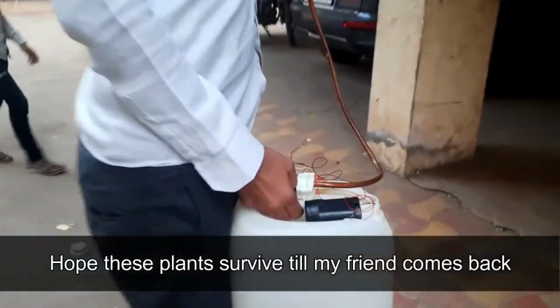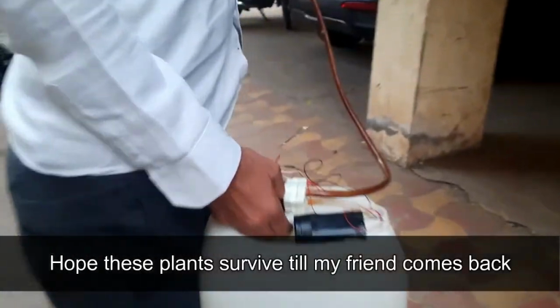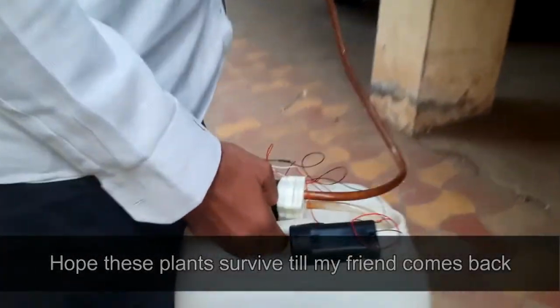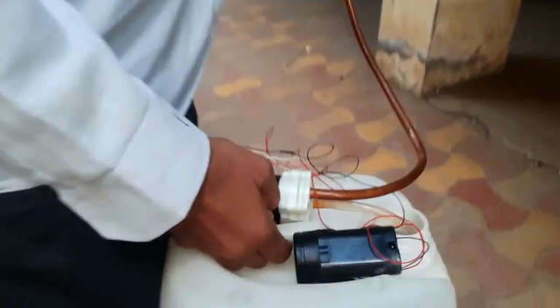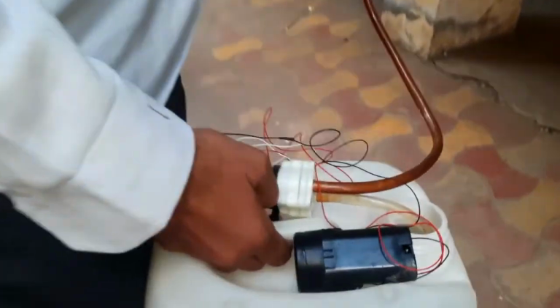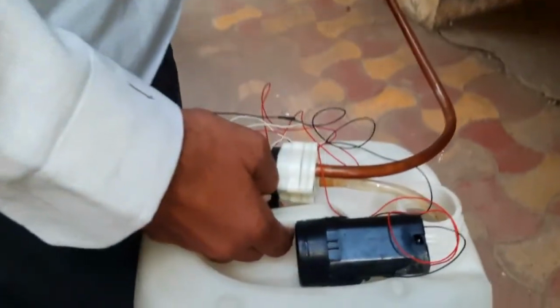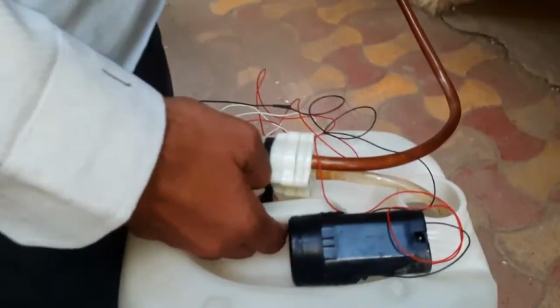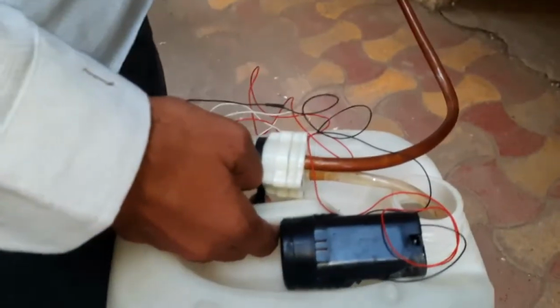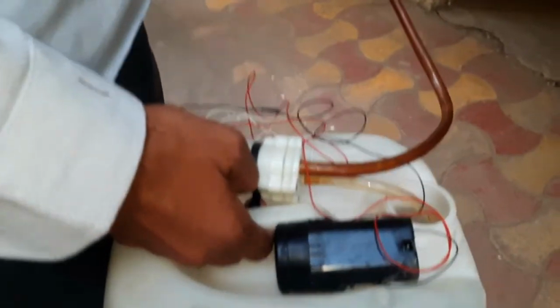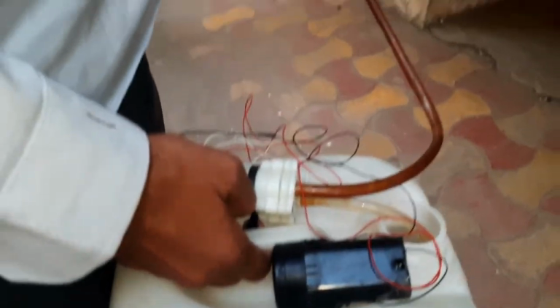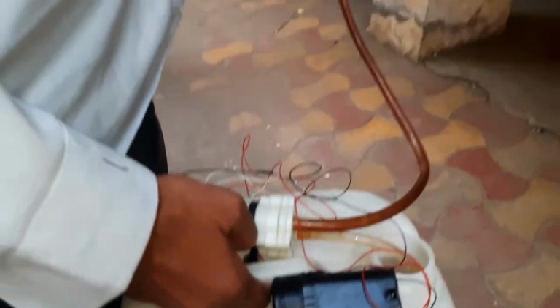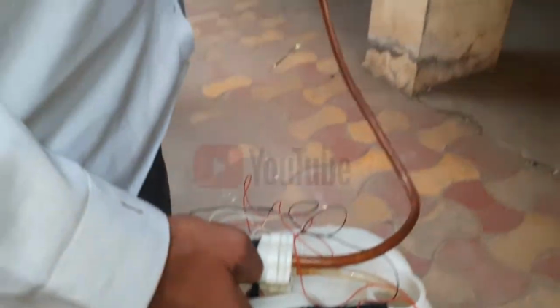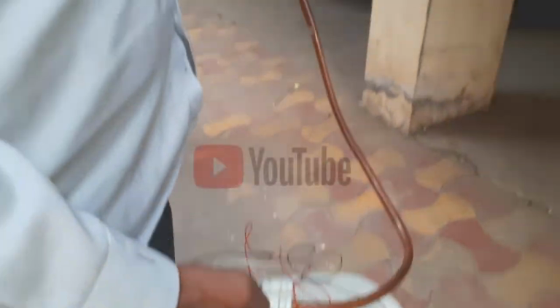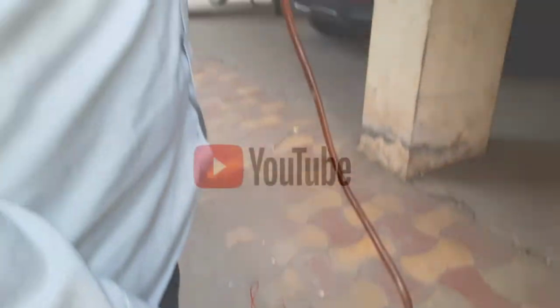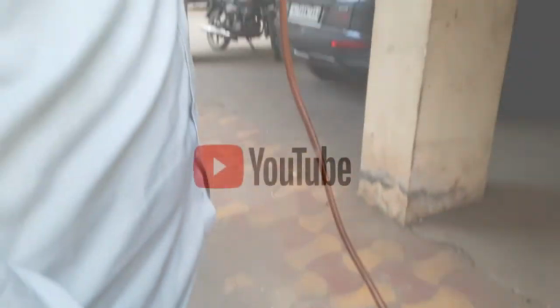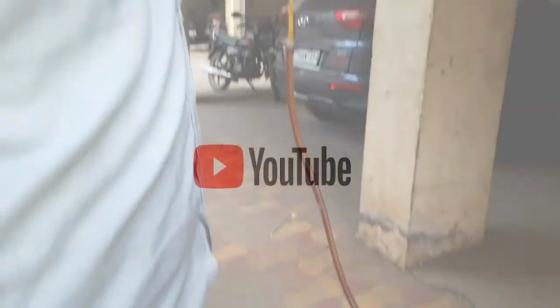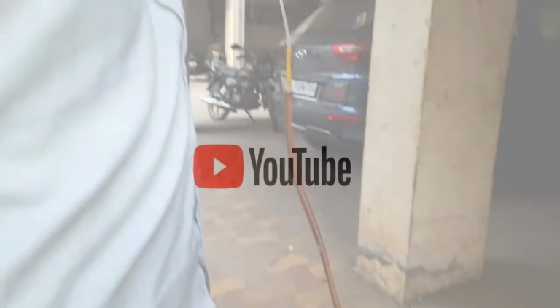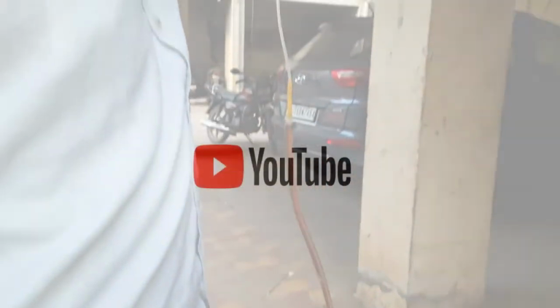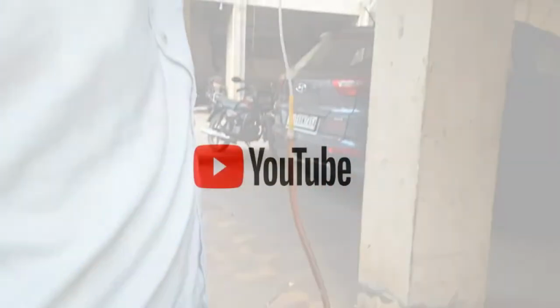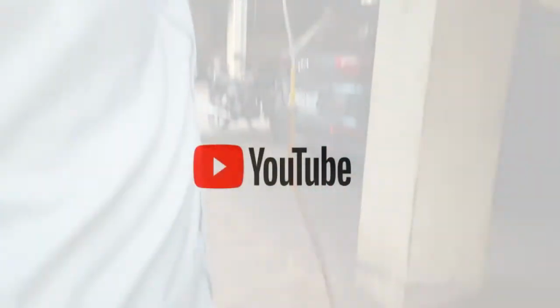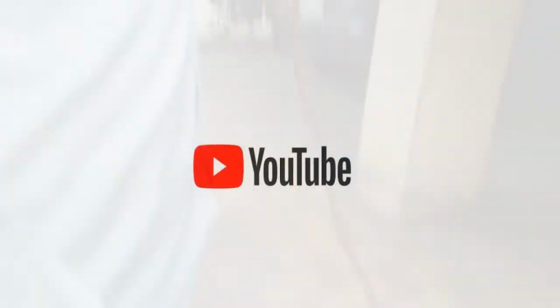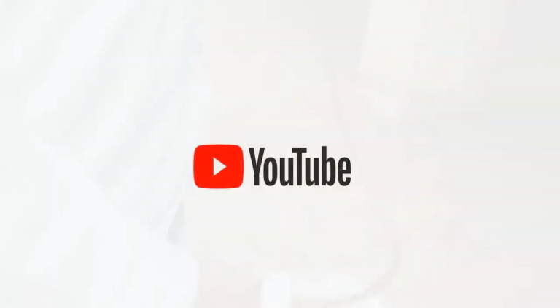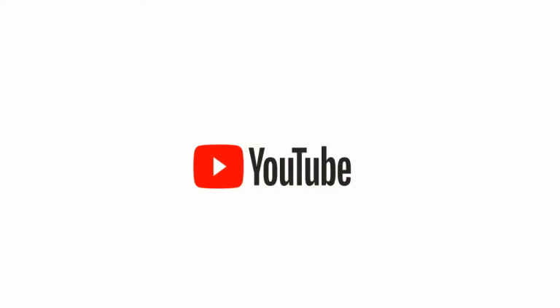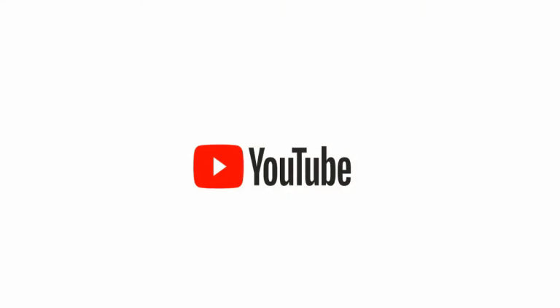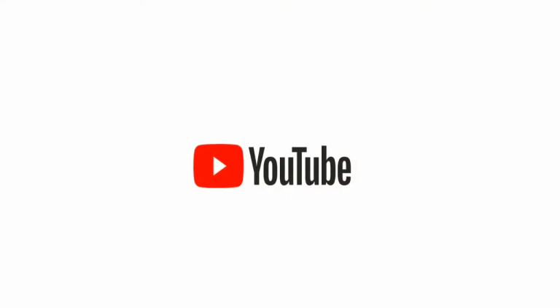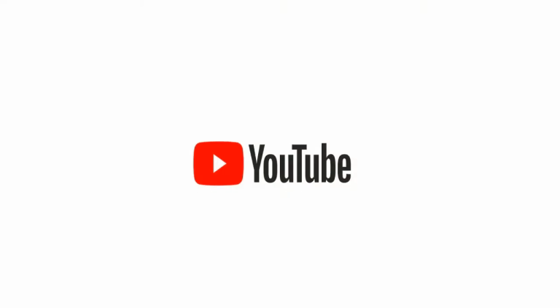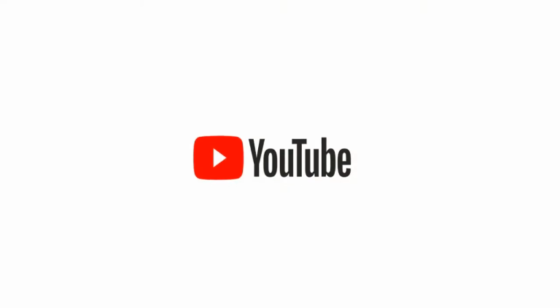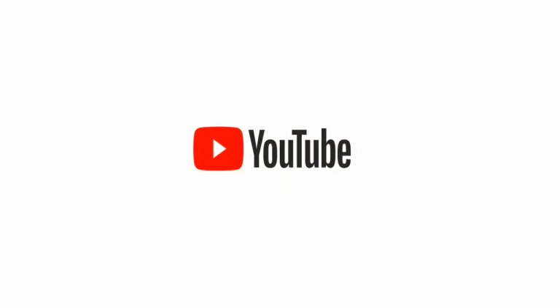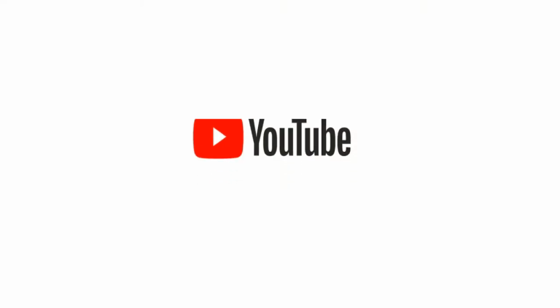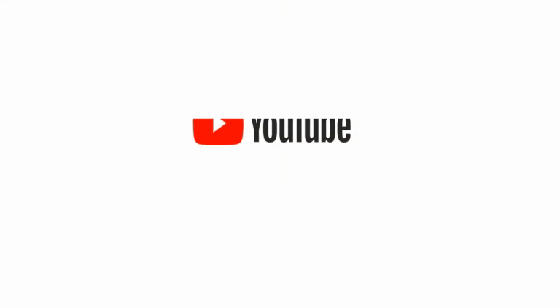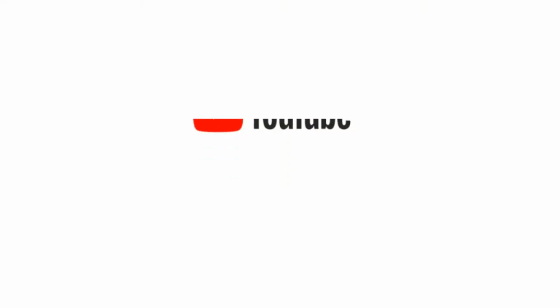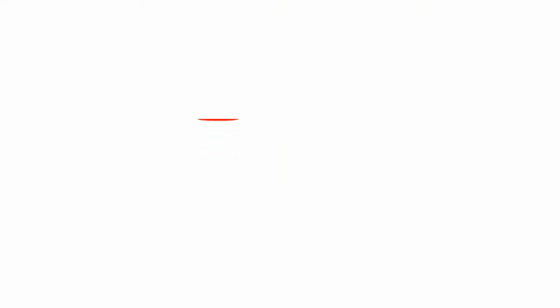Hope you like this video. Make sure to subscribe — see you in the next video.